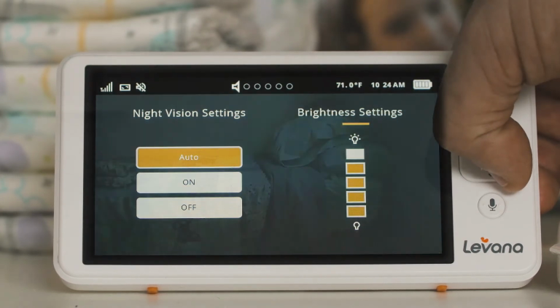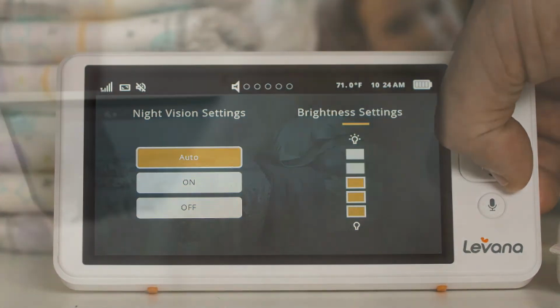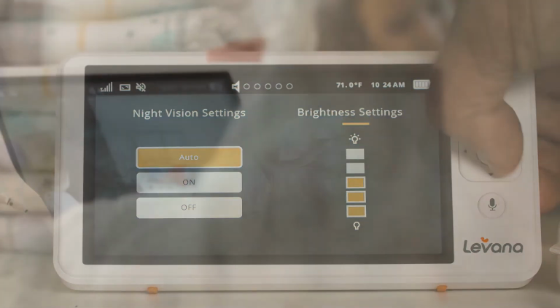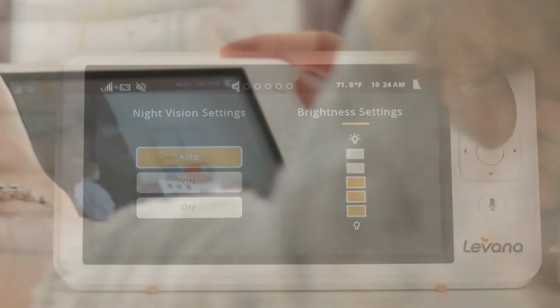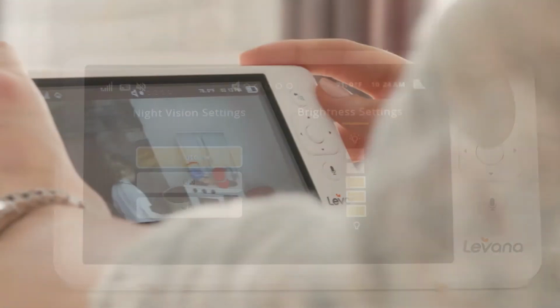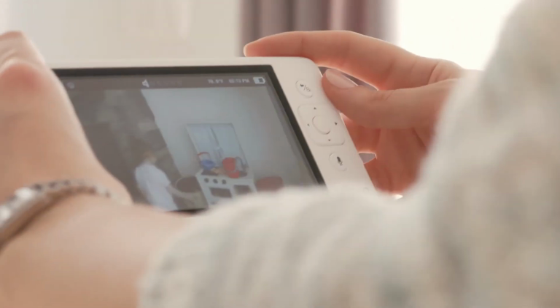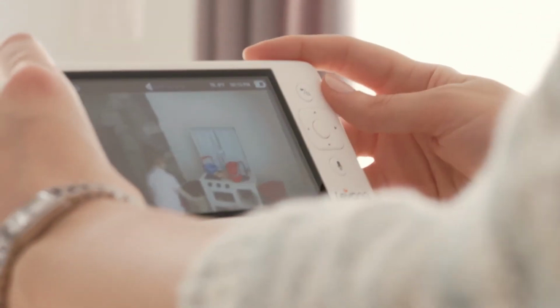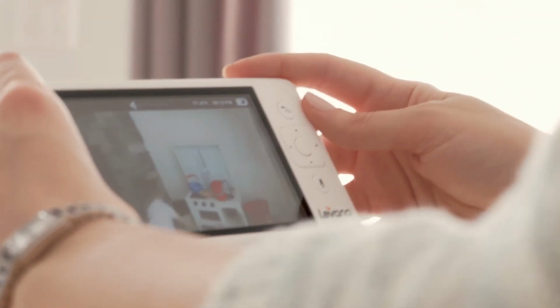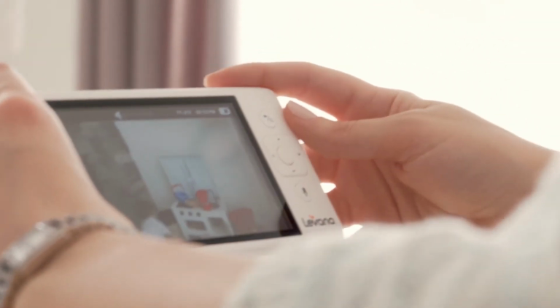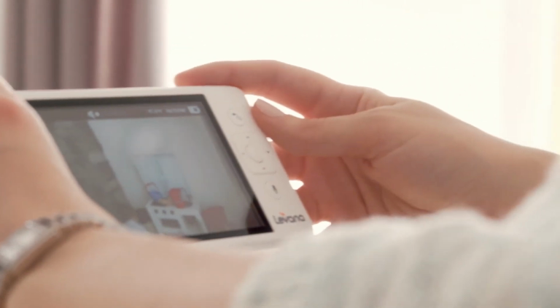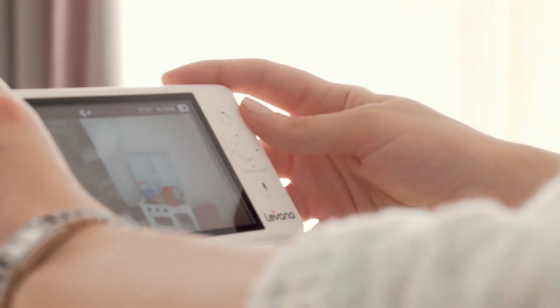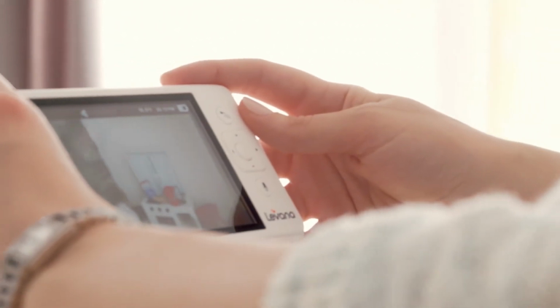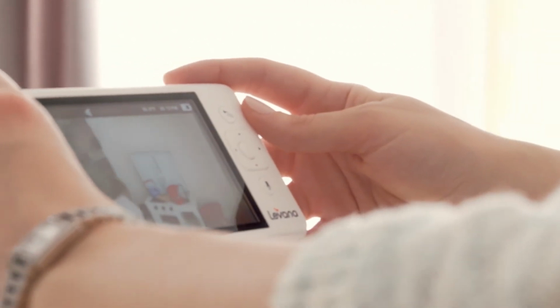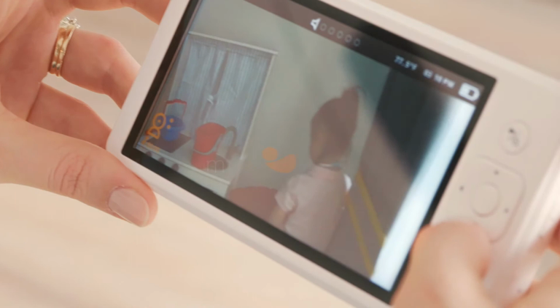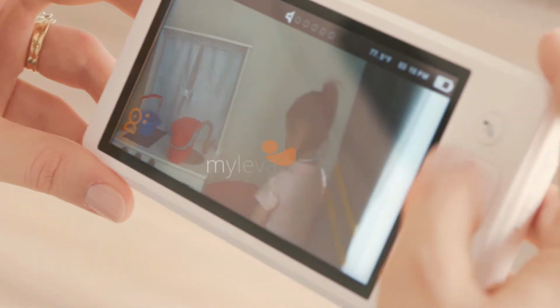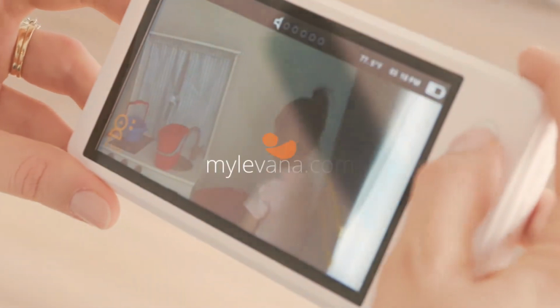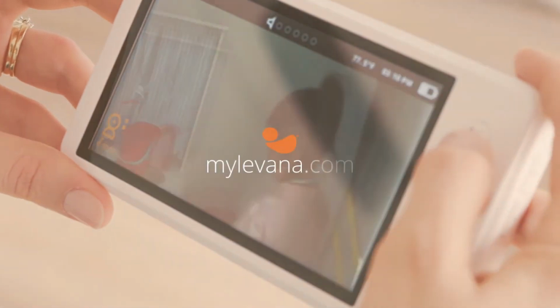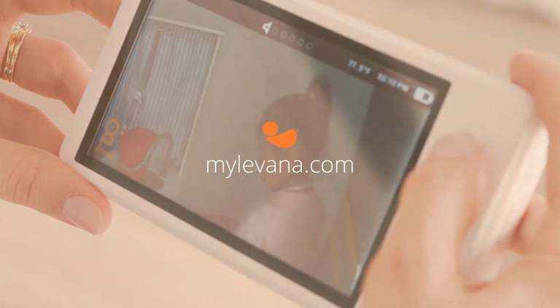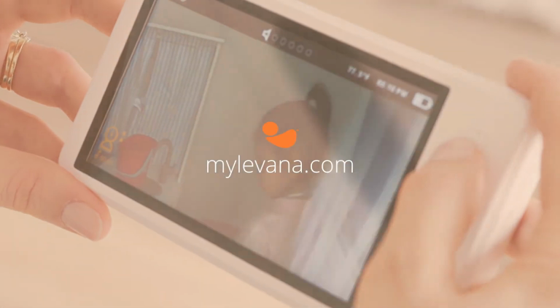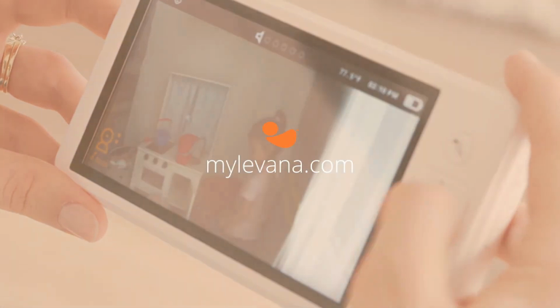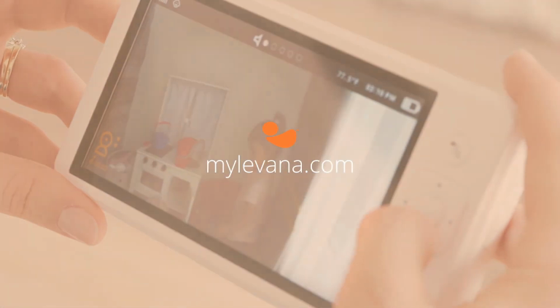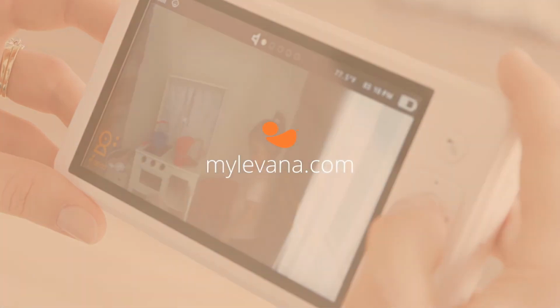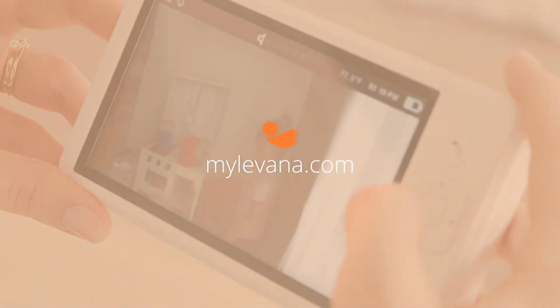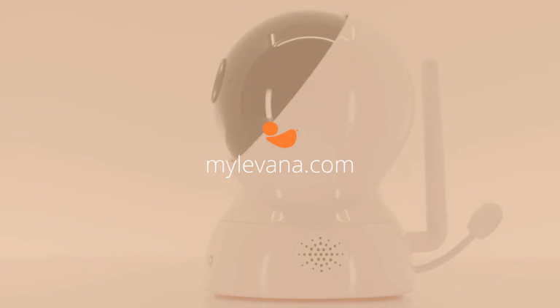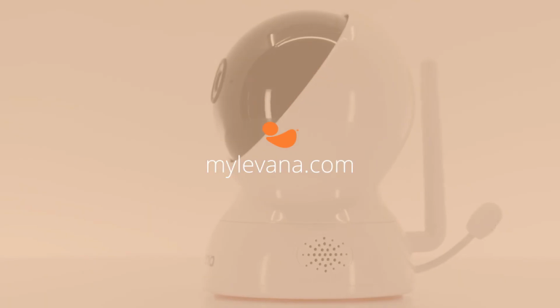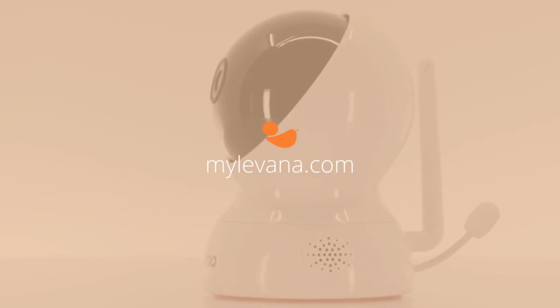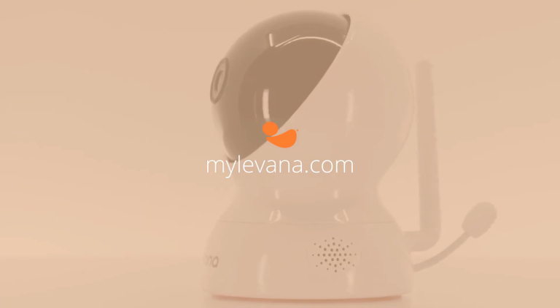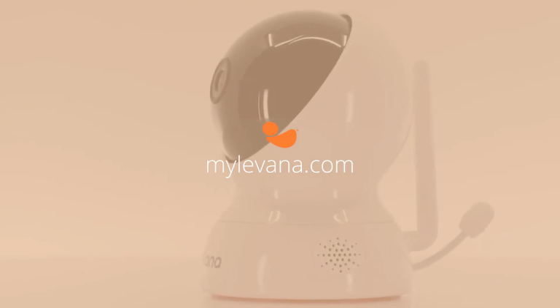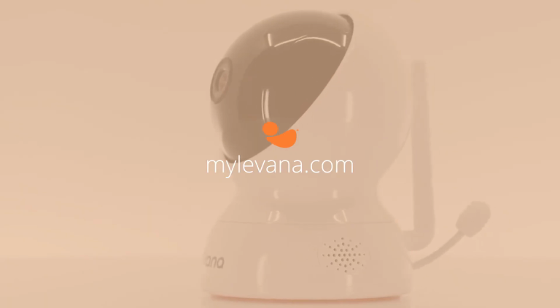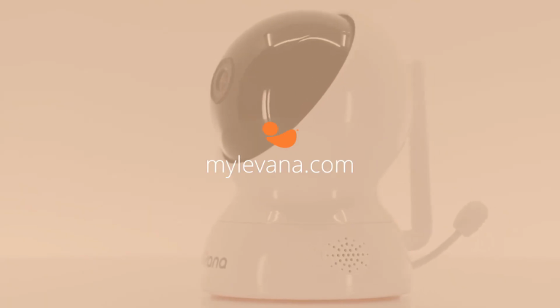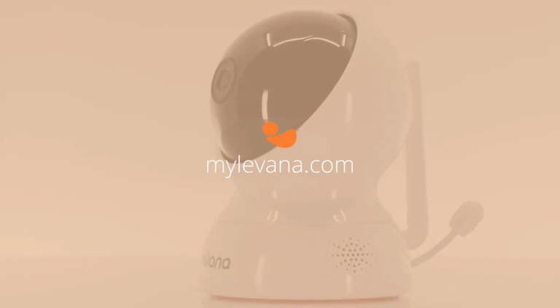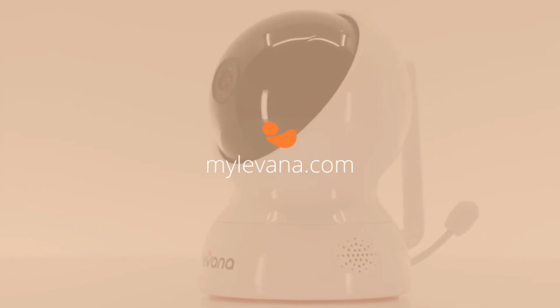We hope this video helps you get the most out of your Miele monitor. For other great tips and videos, visit mylevana.com.